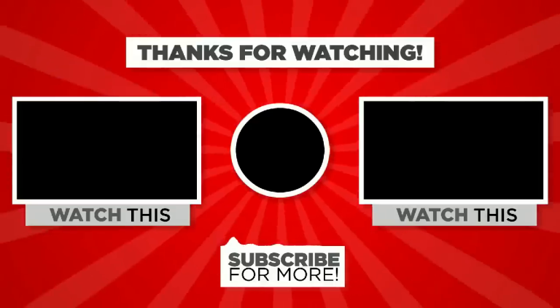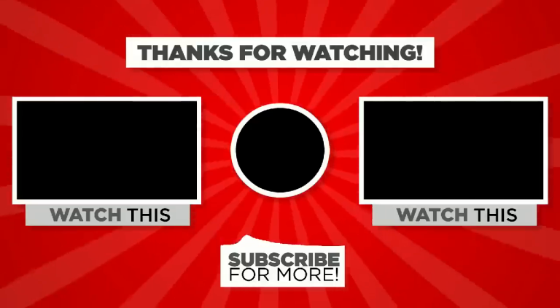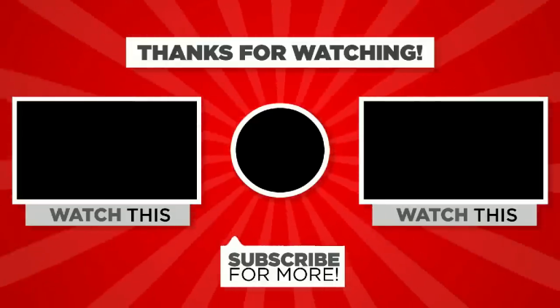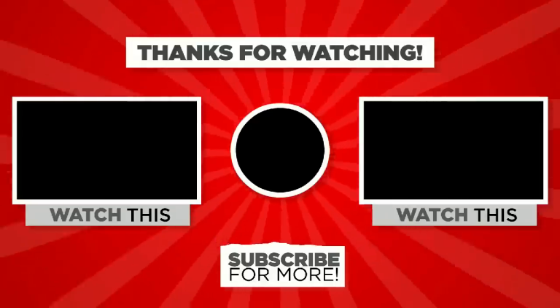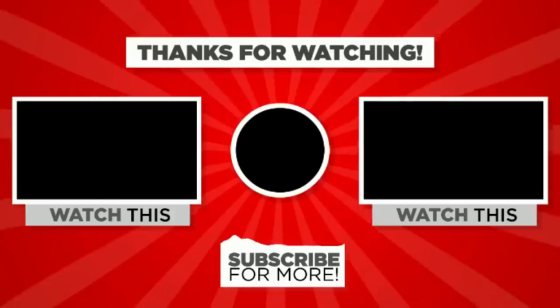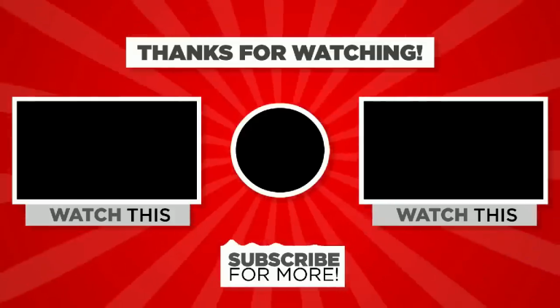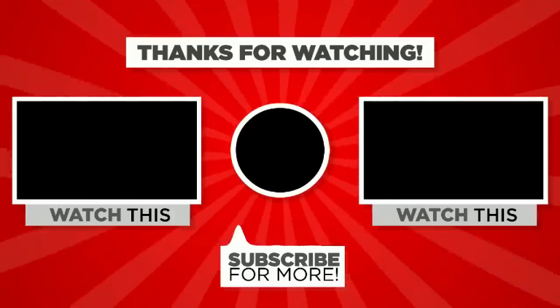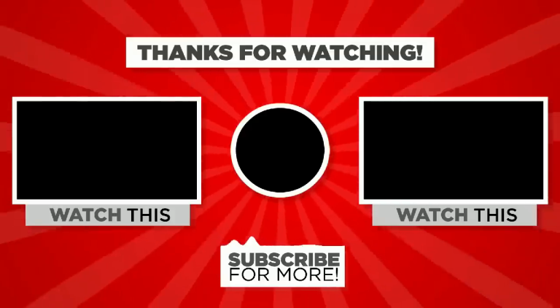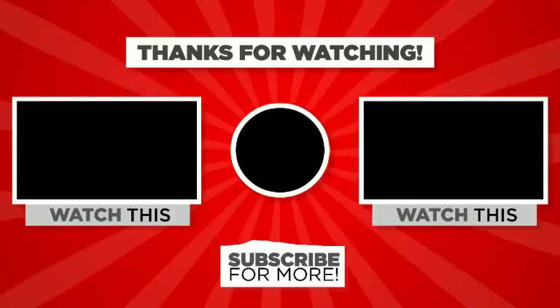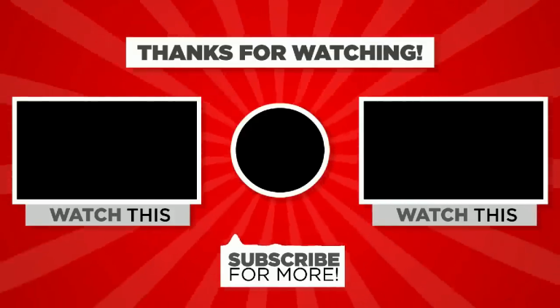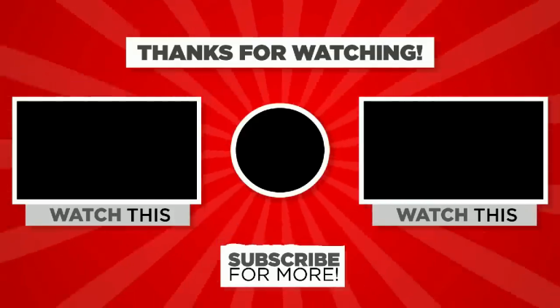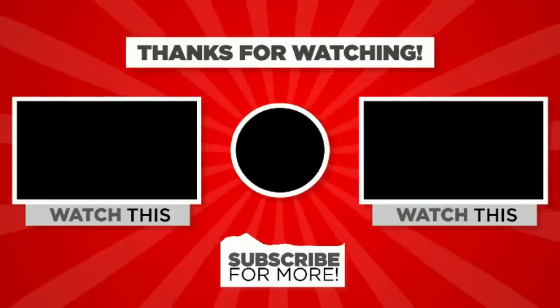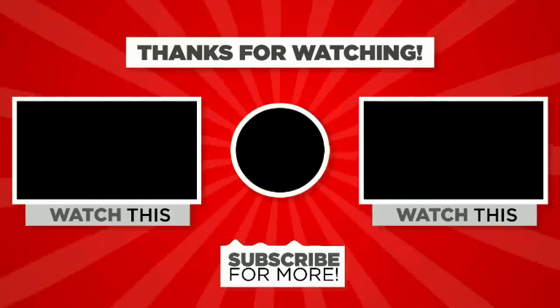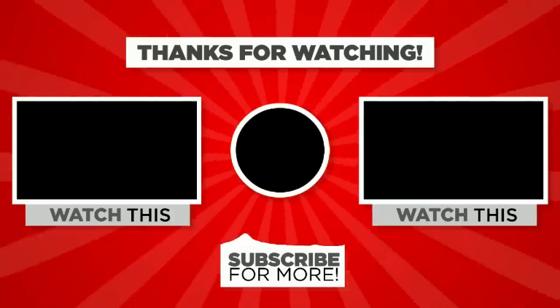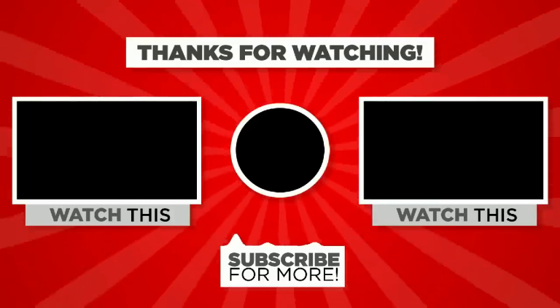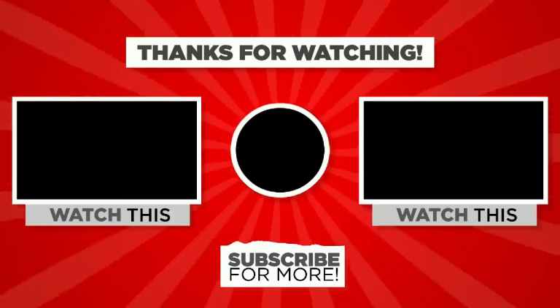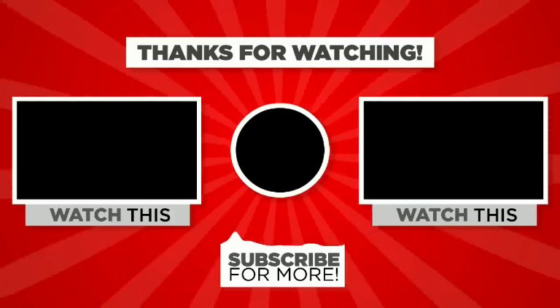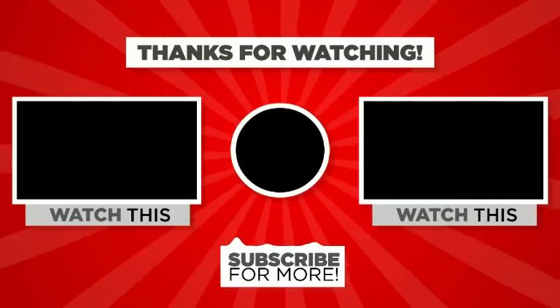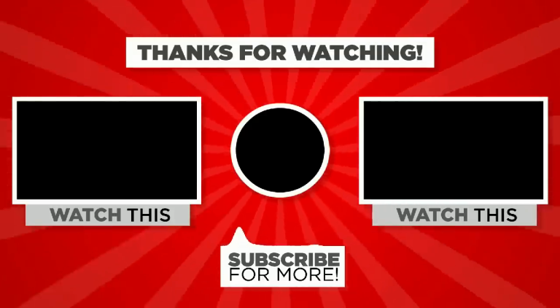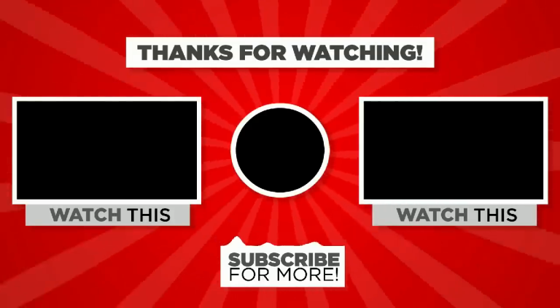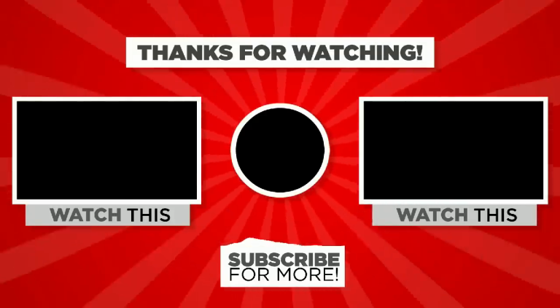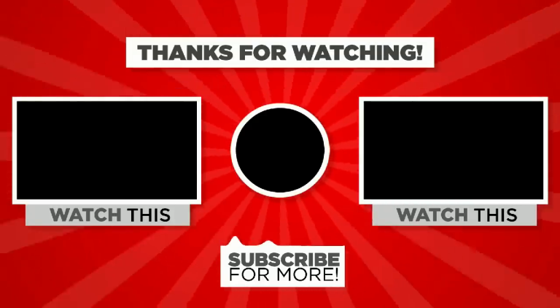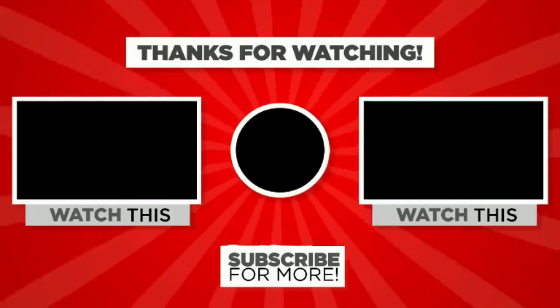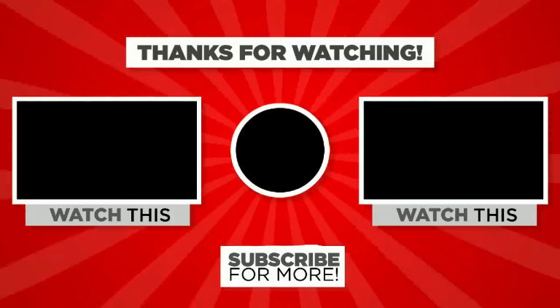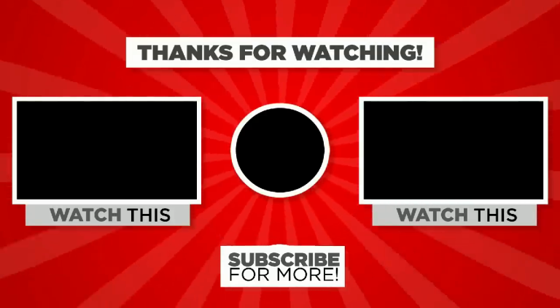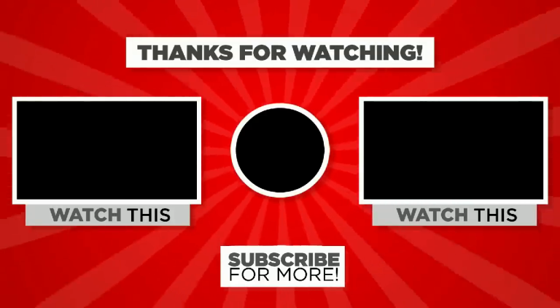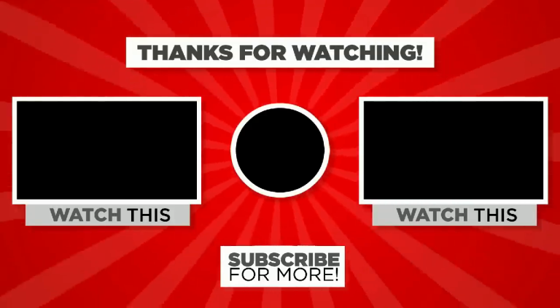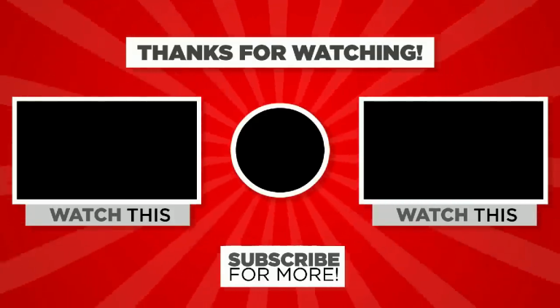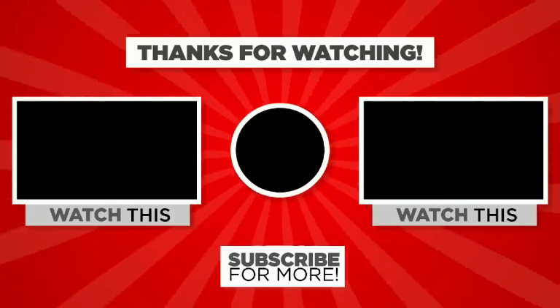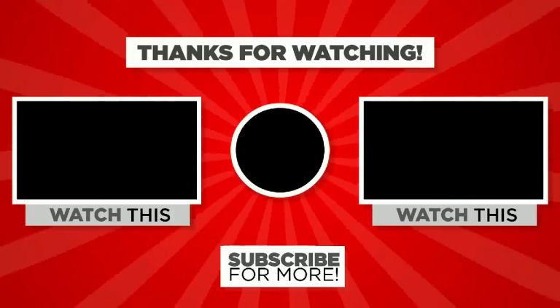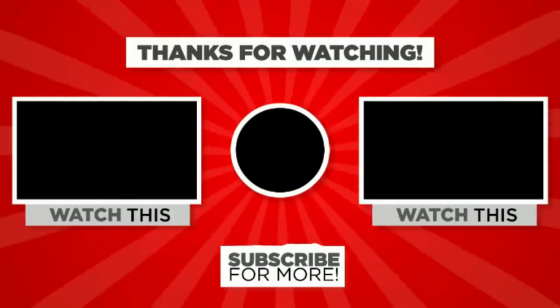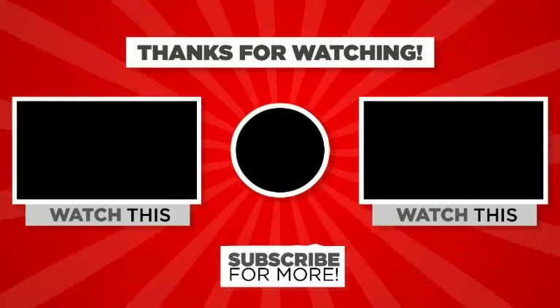Please check out our YouTube channel and subscribe.